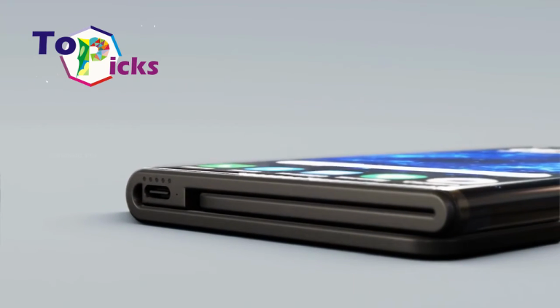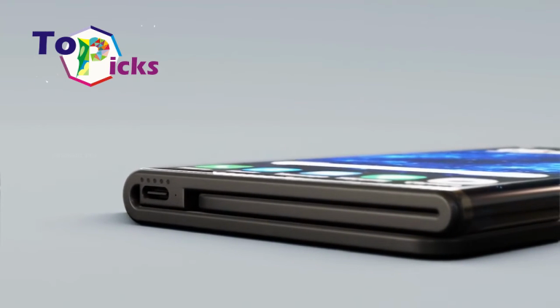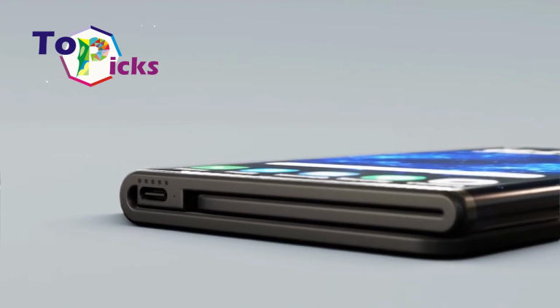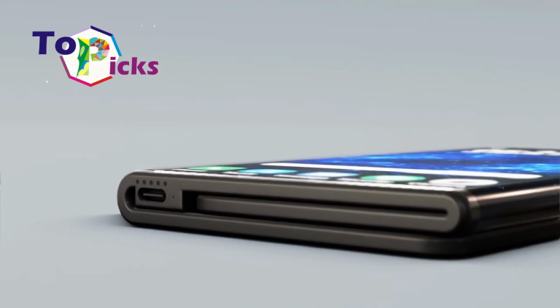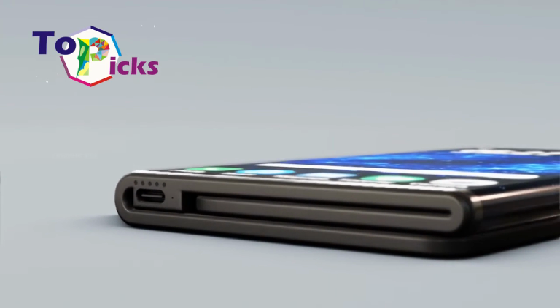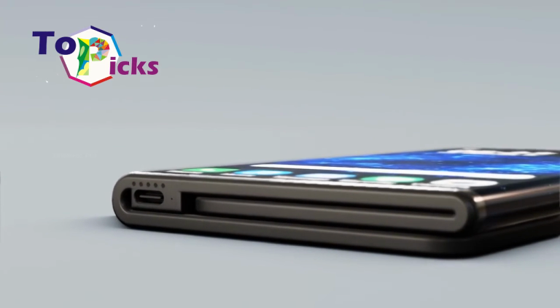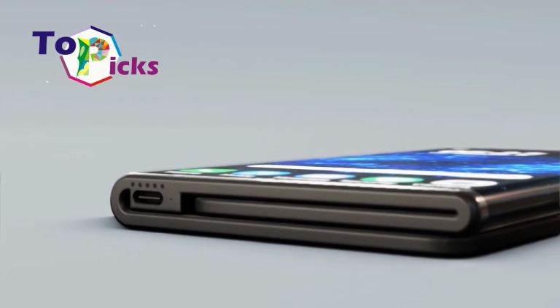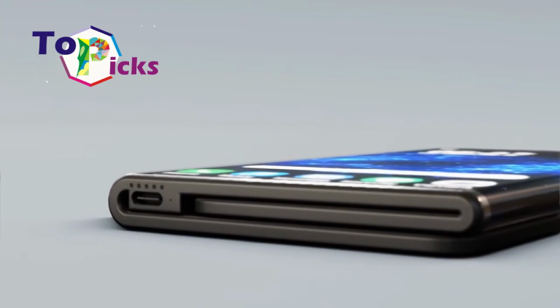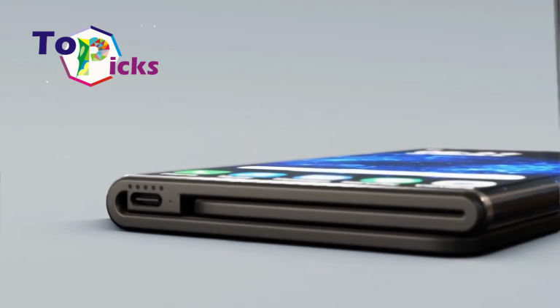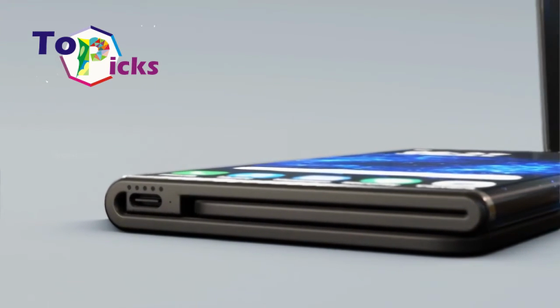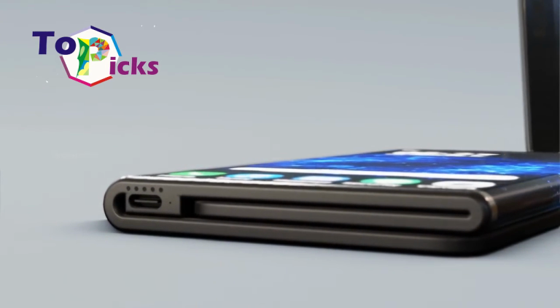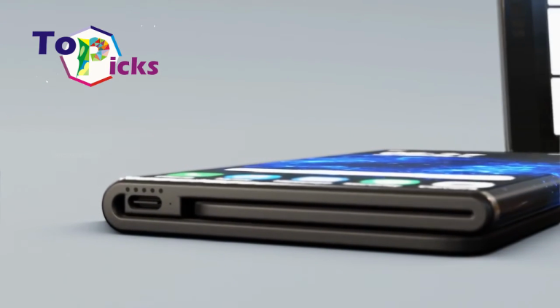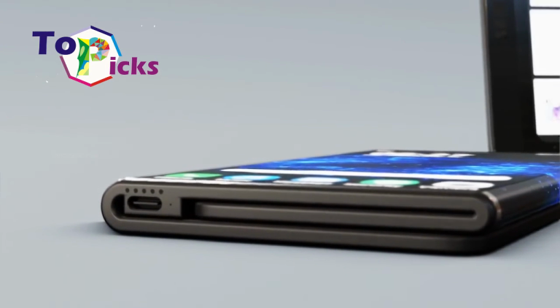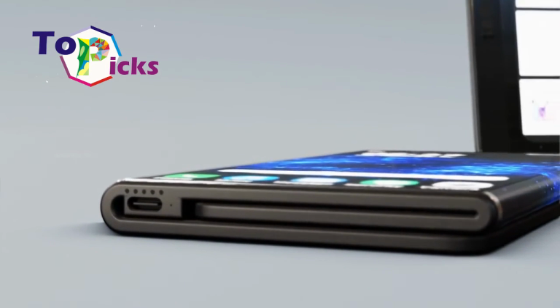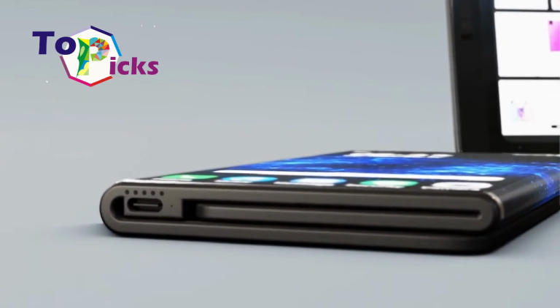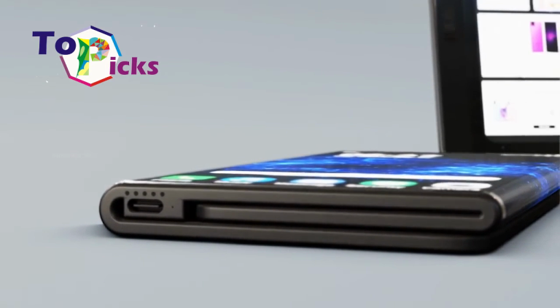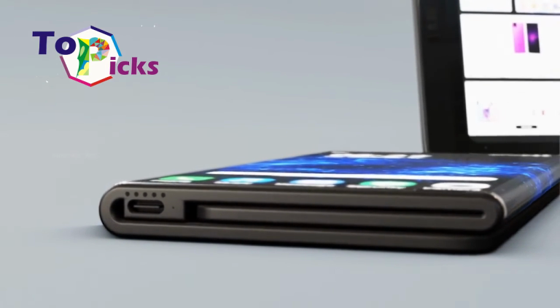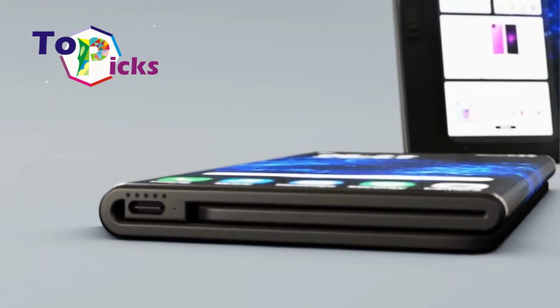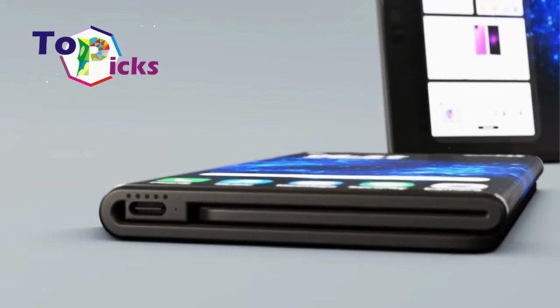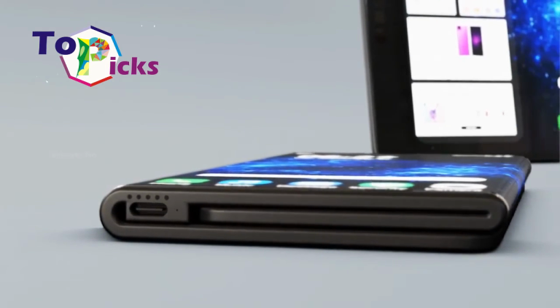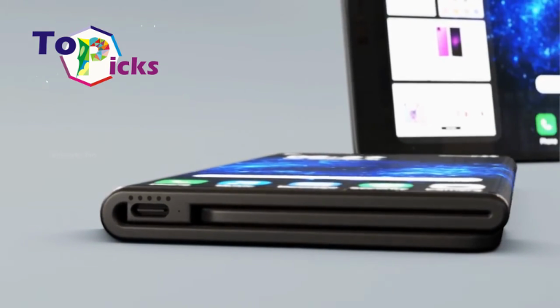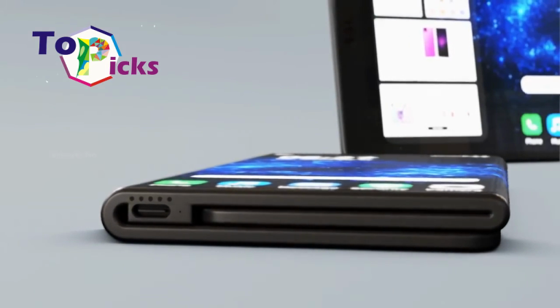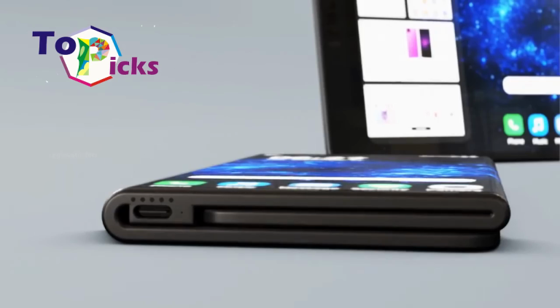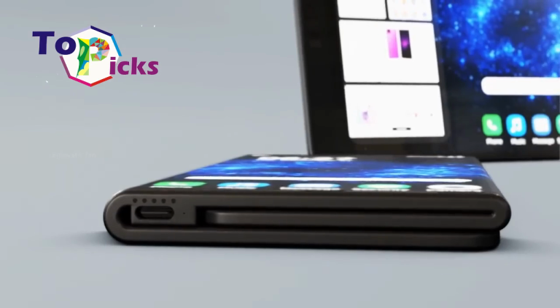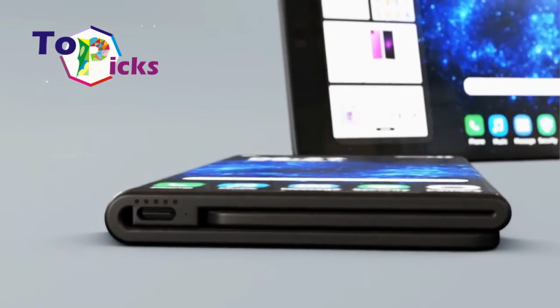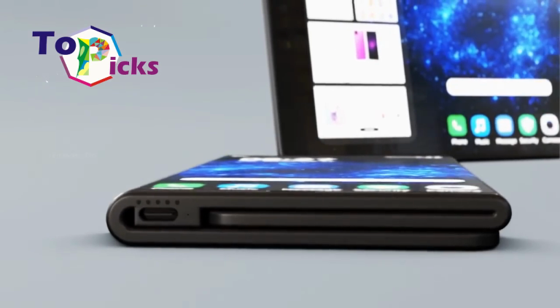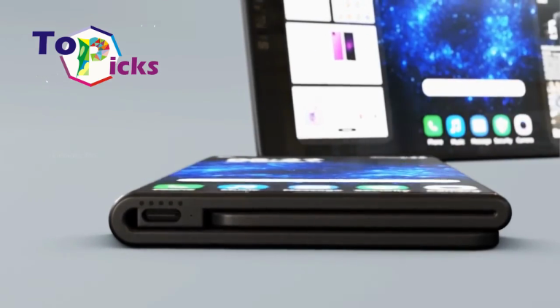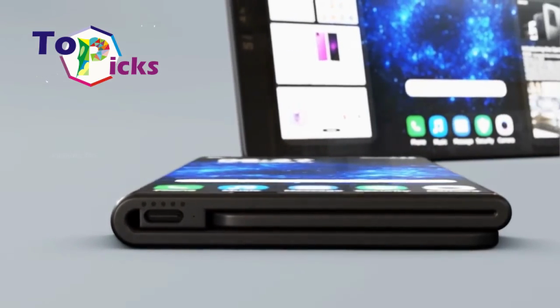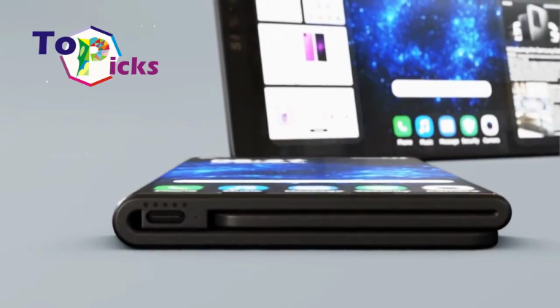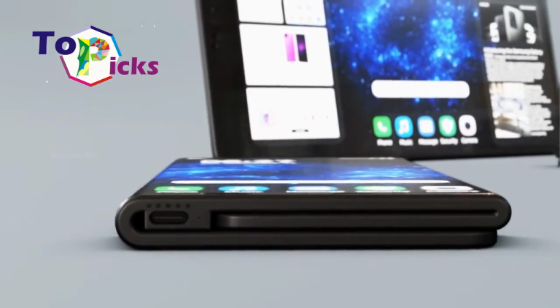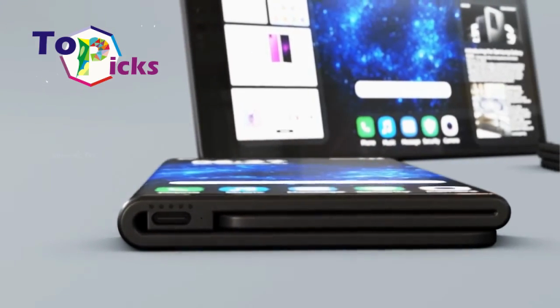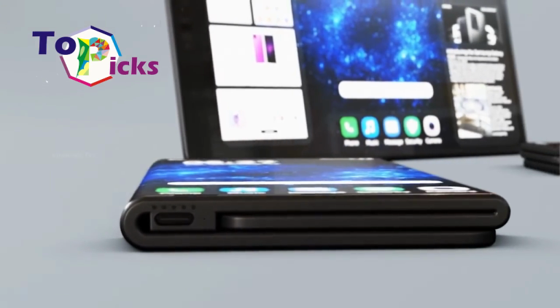Samsung also adds that they are still discussing whether this folding phone would be made into a commercial product or not.